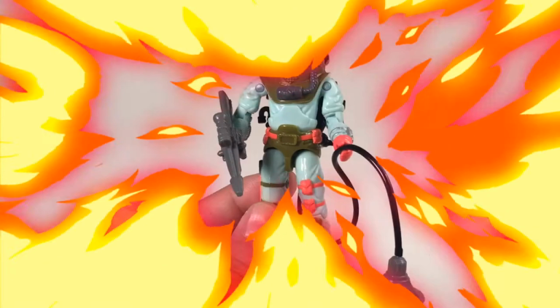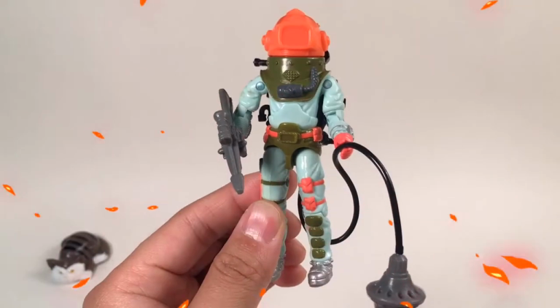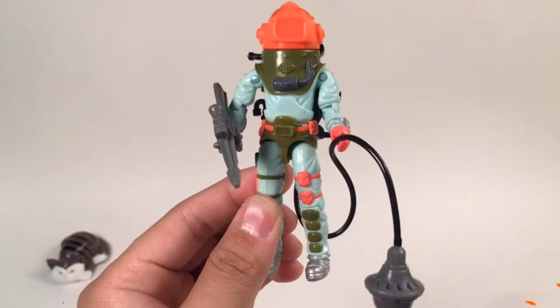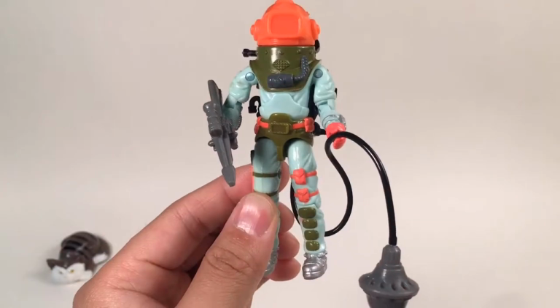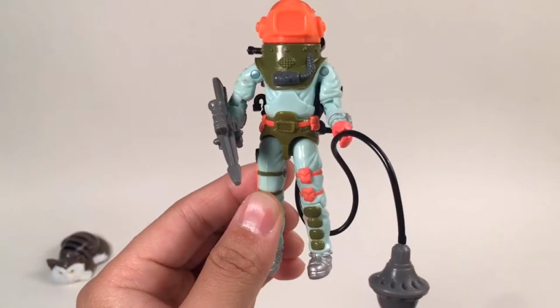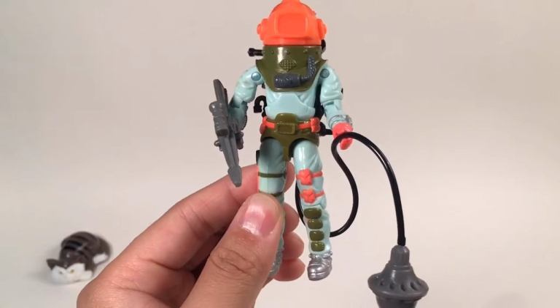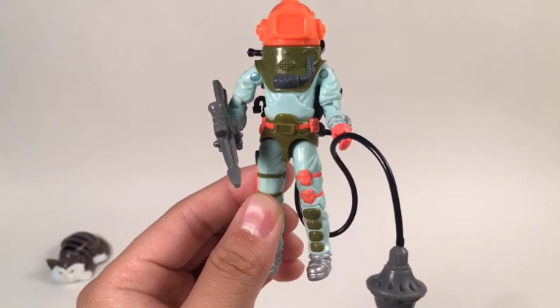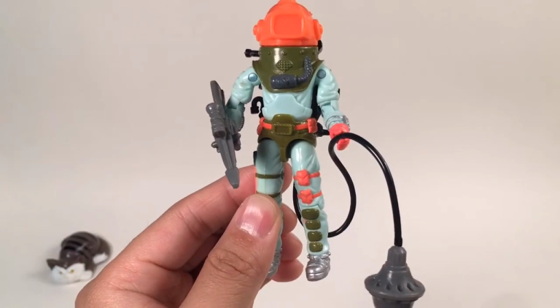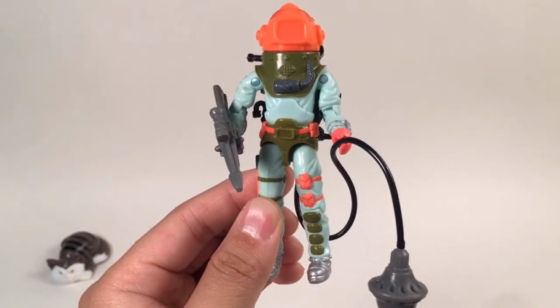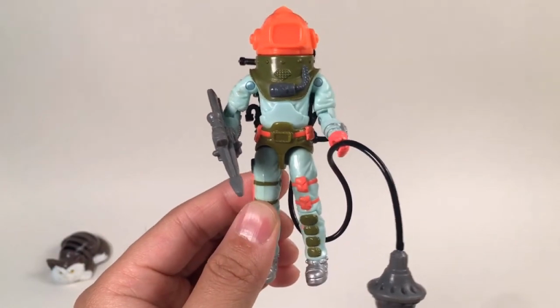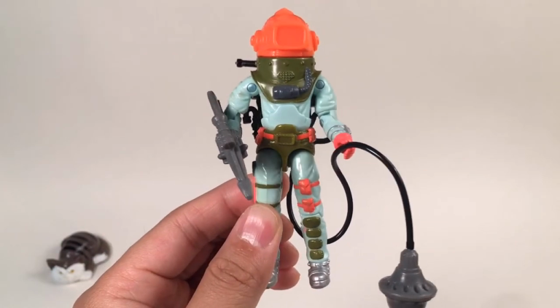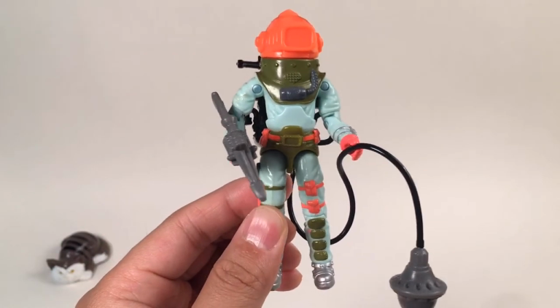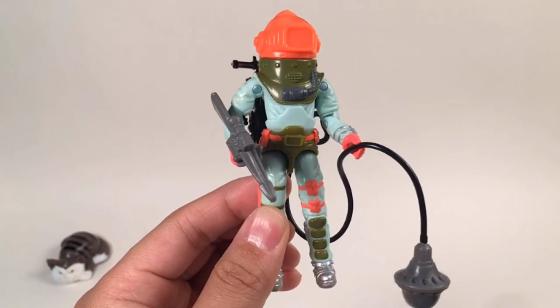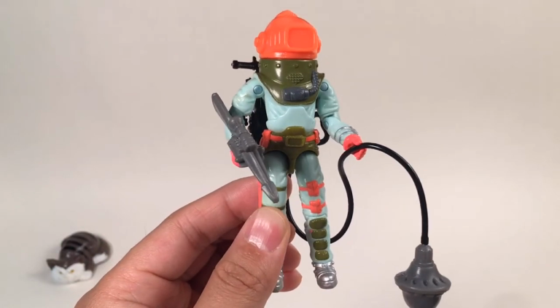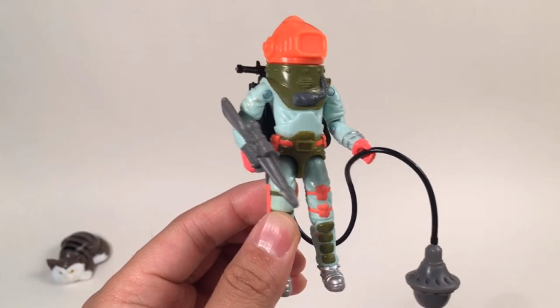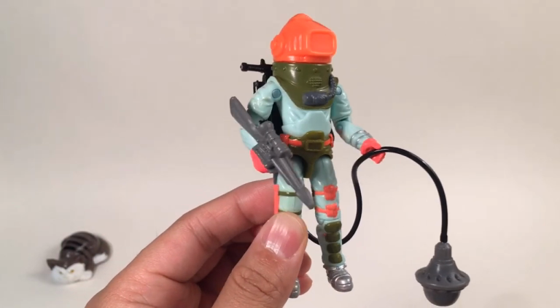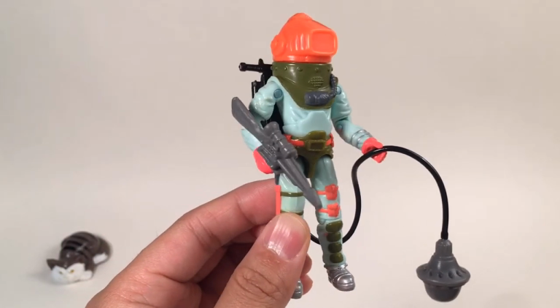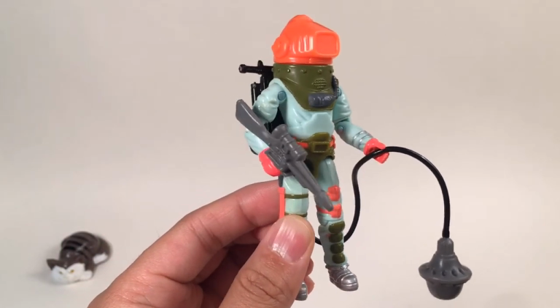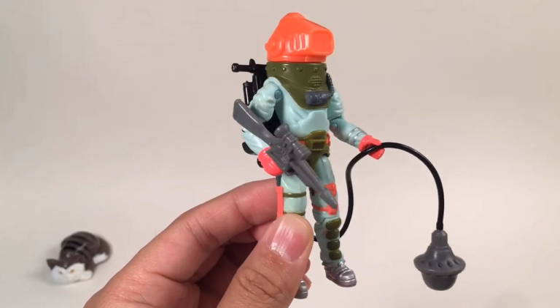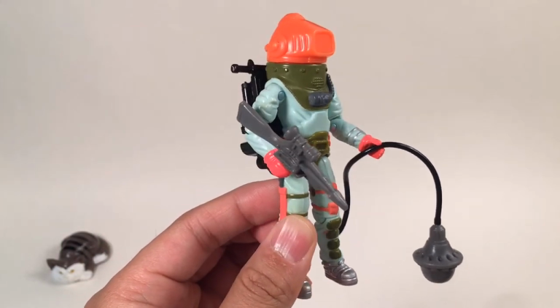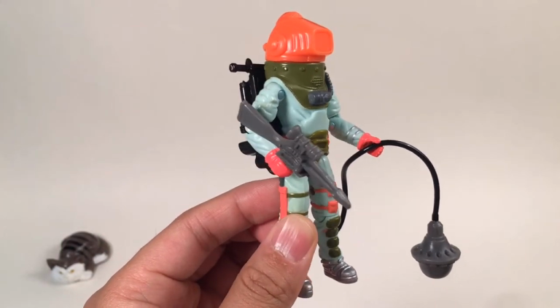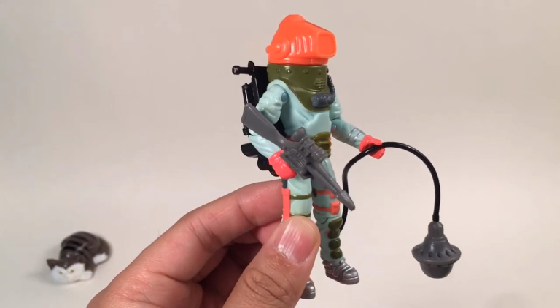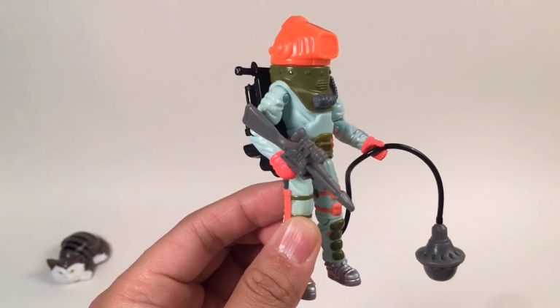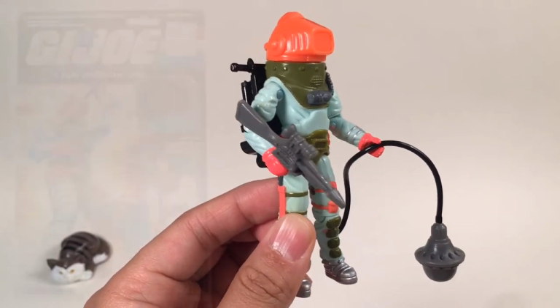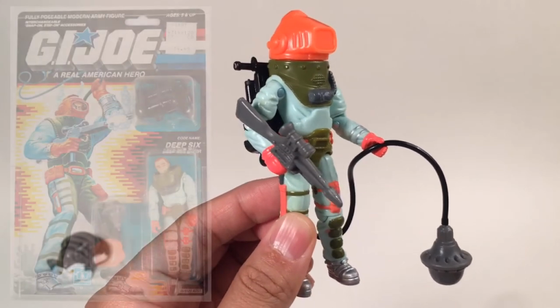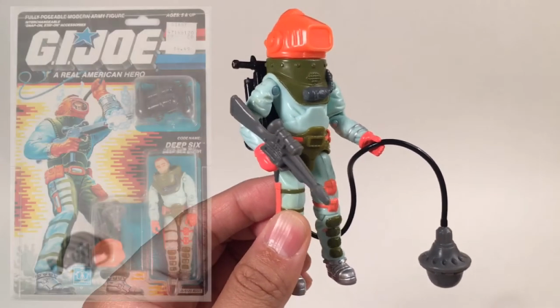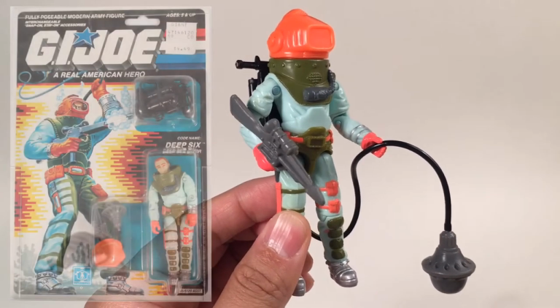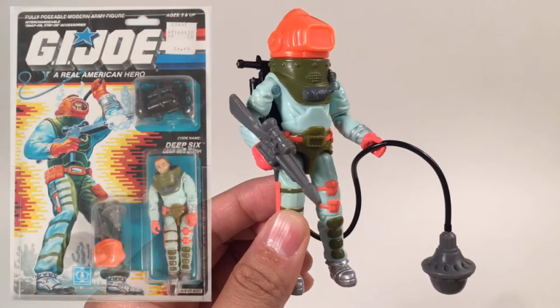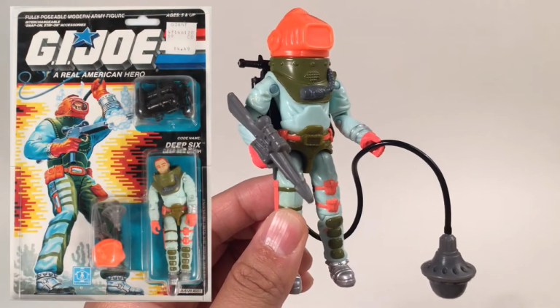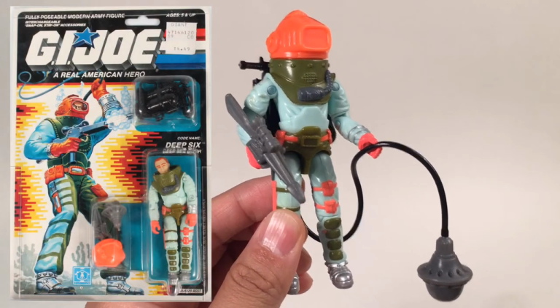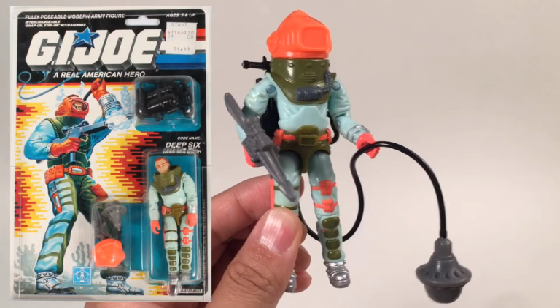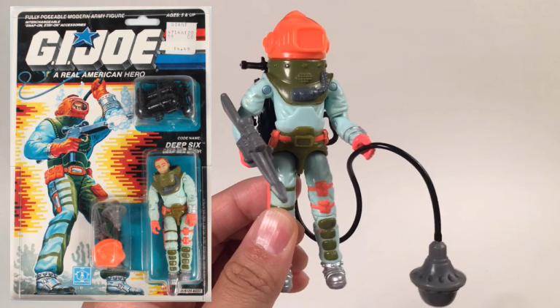Hello everybody, this is Master G, and welcome to the review of the vintage G.I. Joe figure. Today we'll look at this 1989 Deep Six.